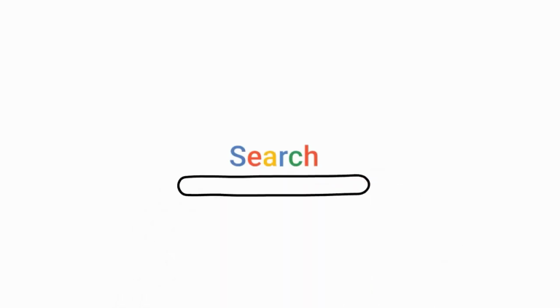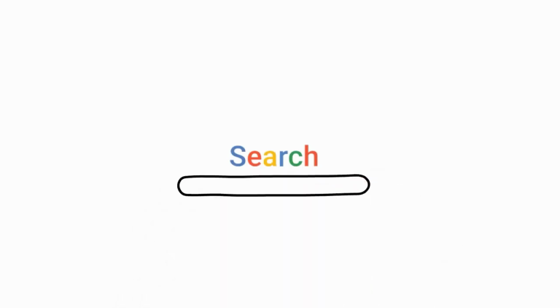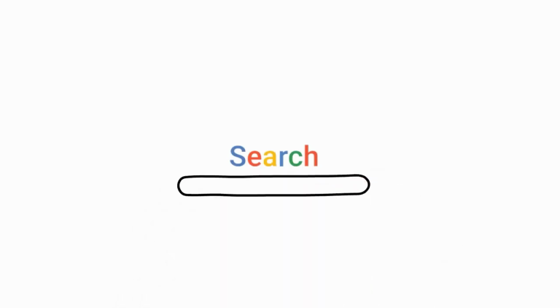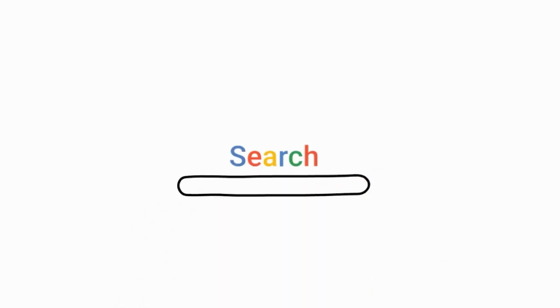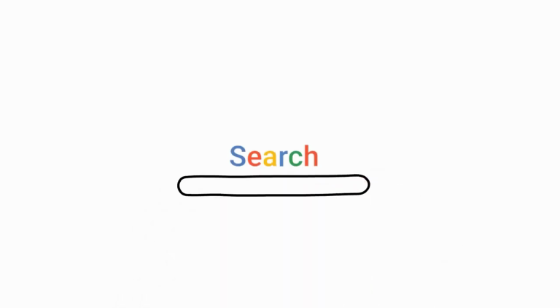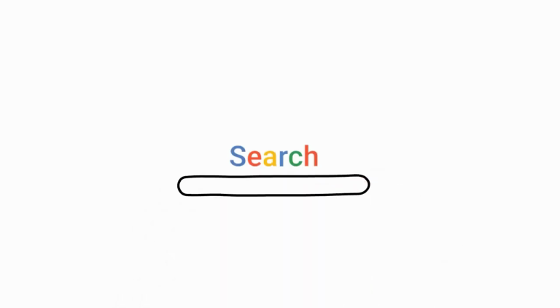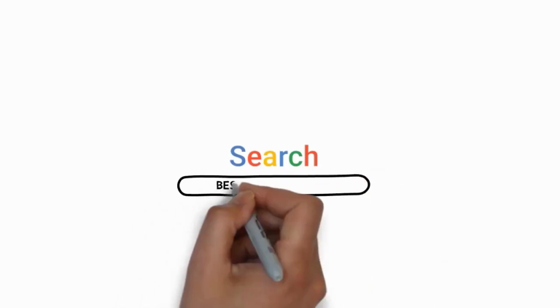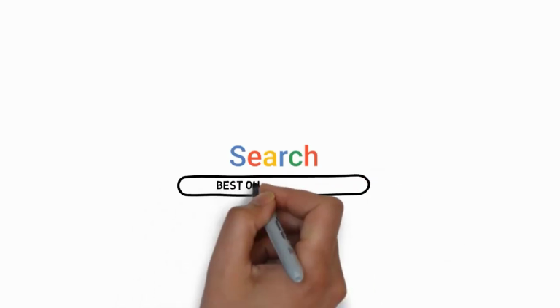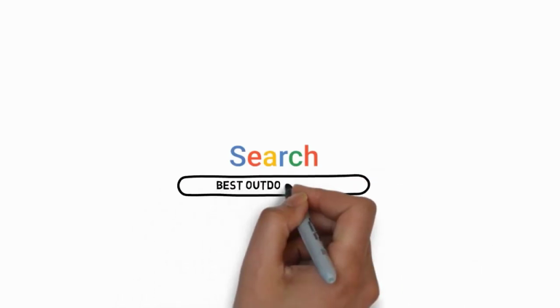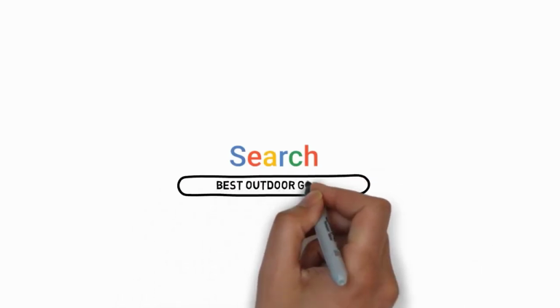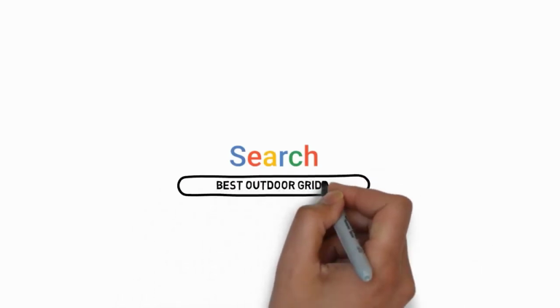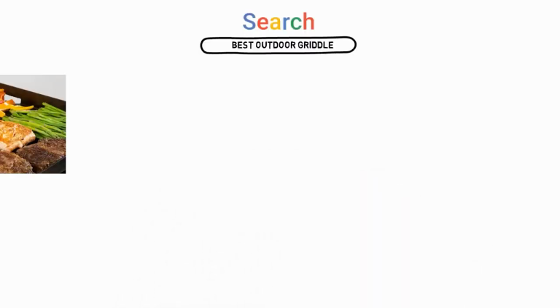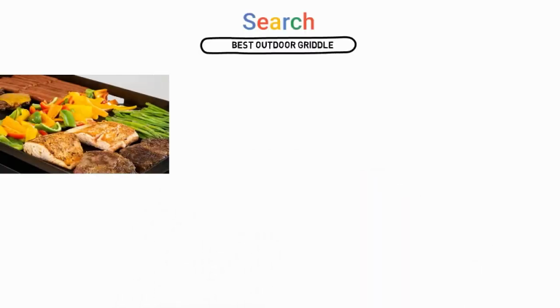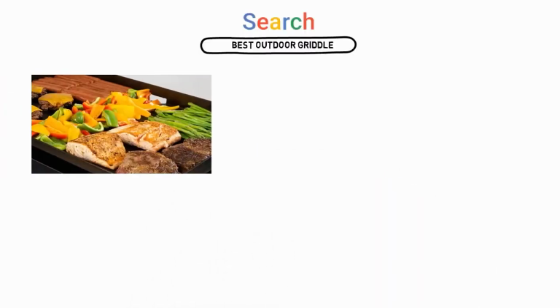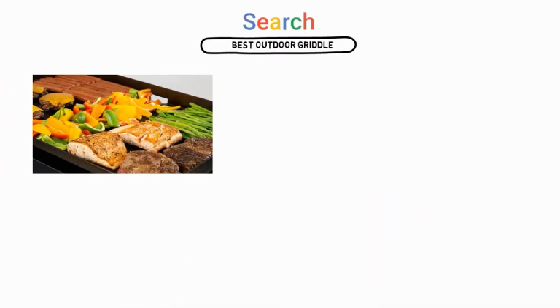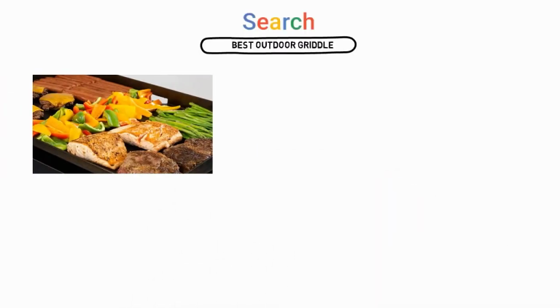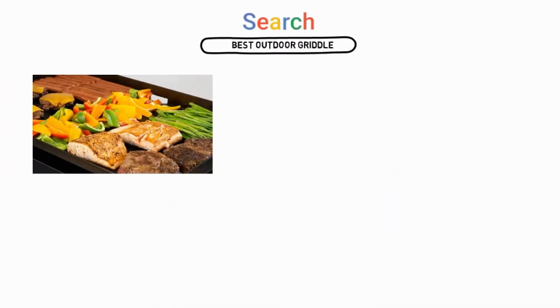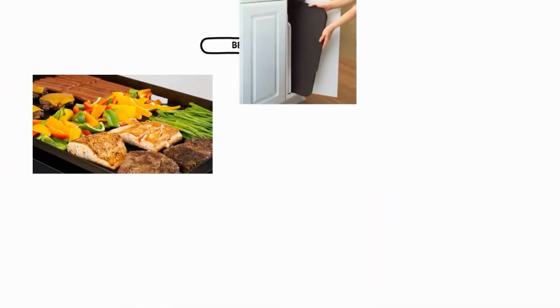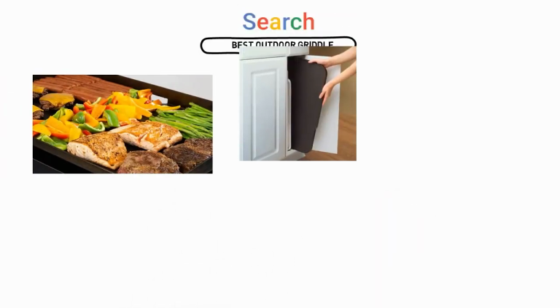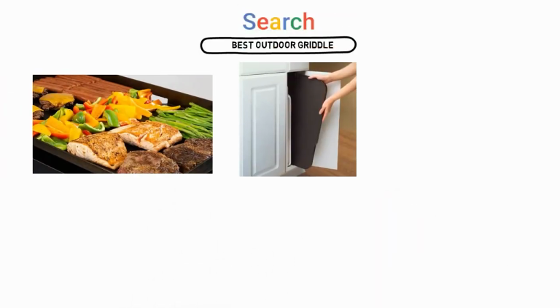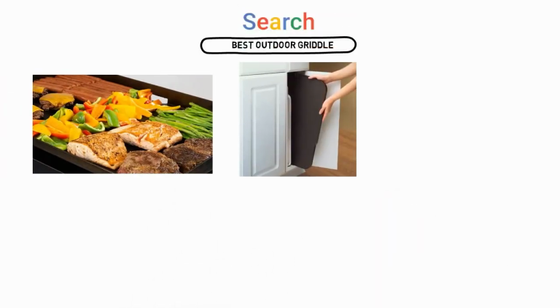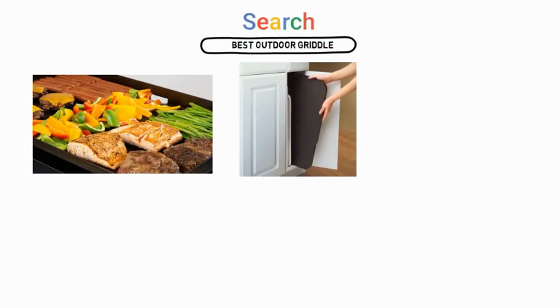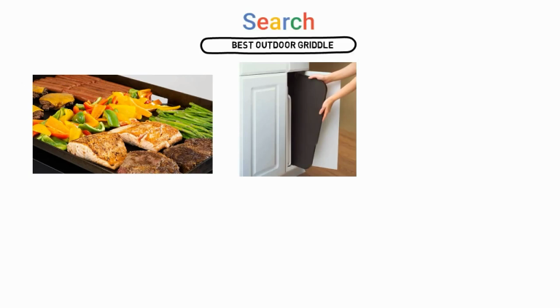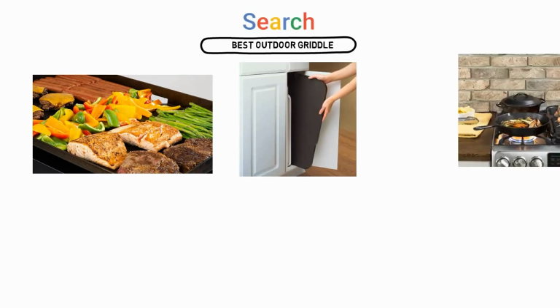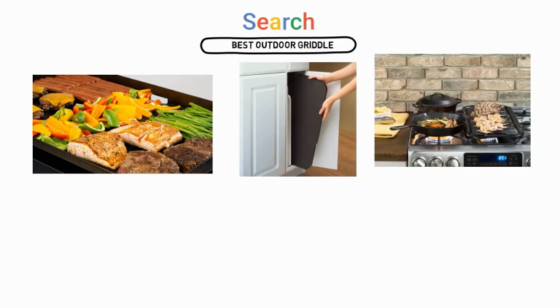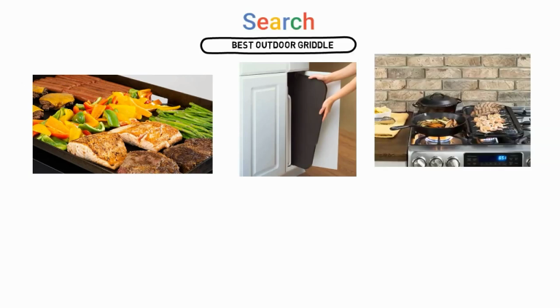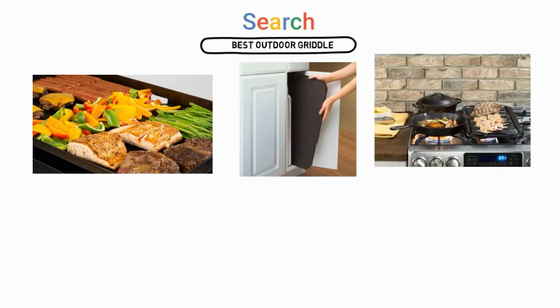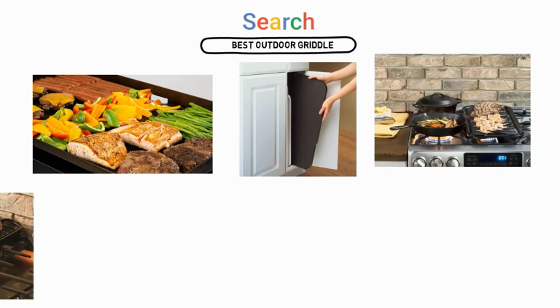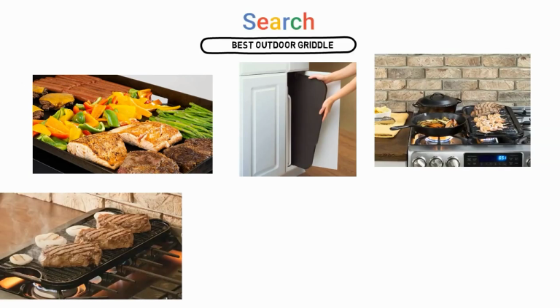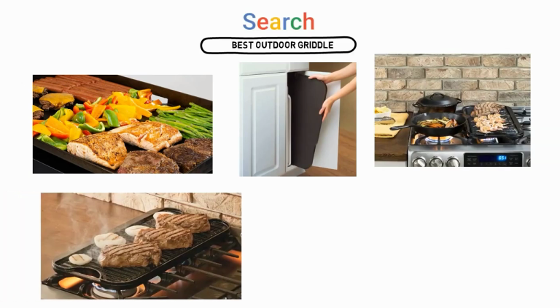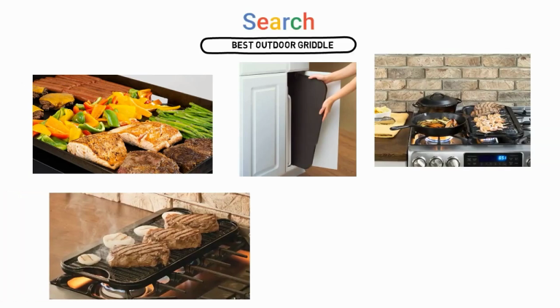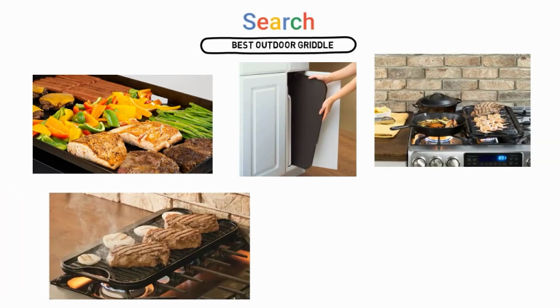If you are looking for the best outdoor griddle, here is a collection you have got to see. Let's get started.